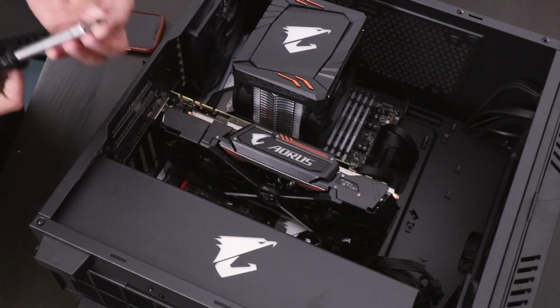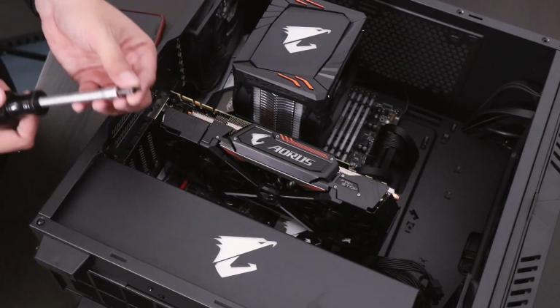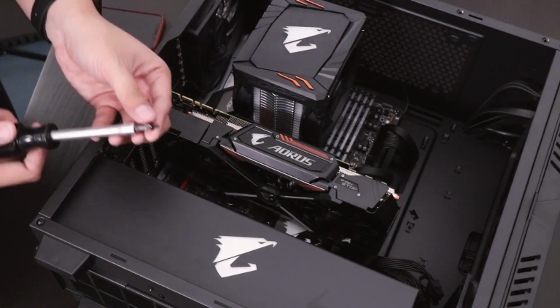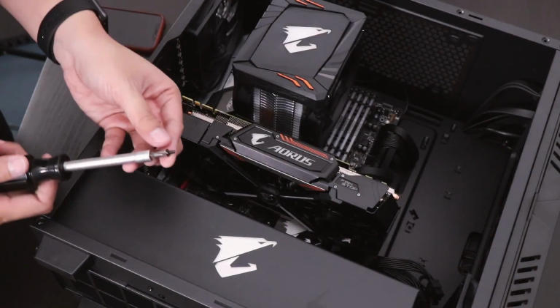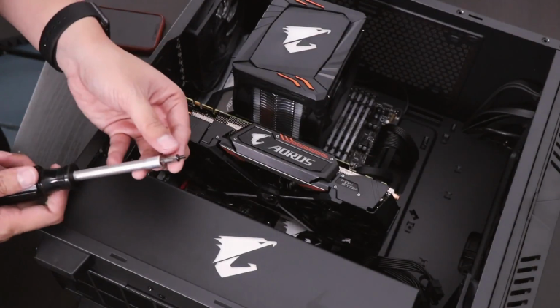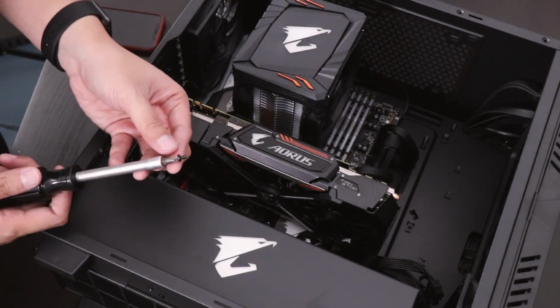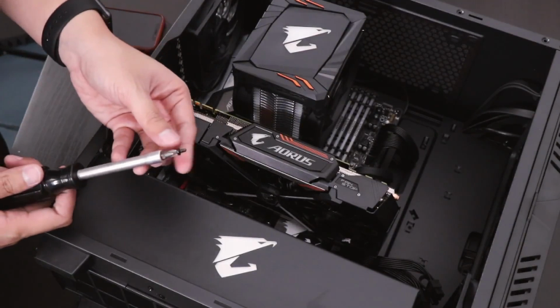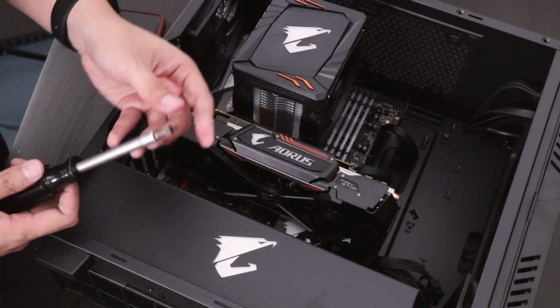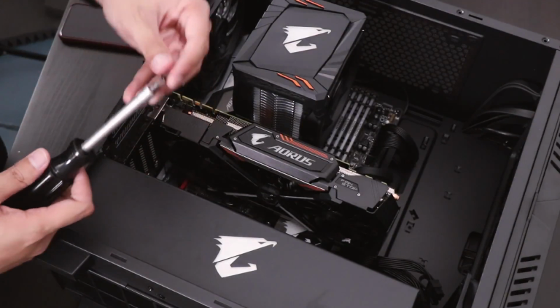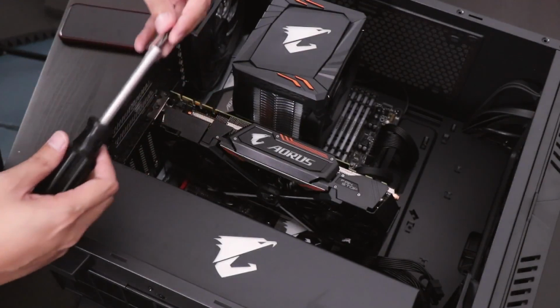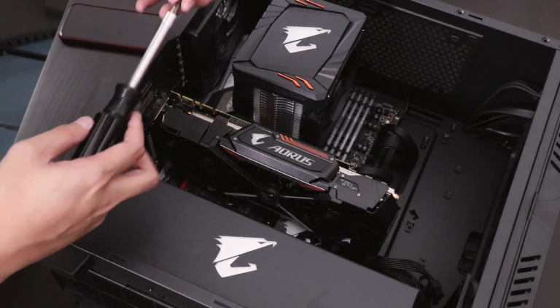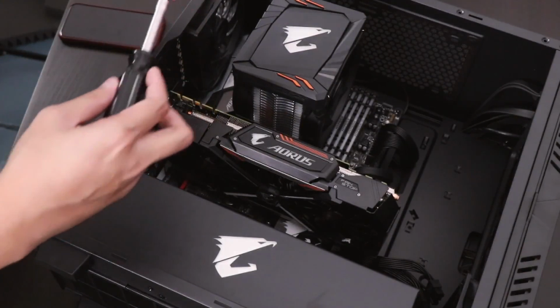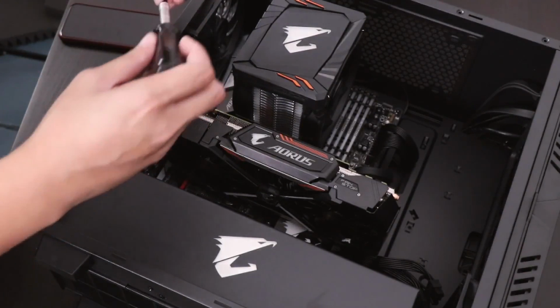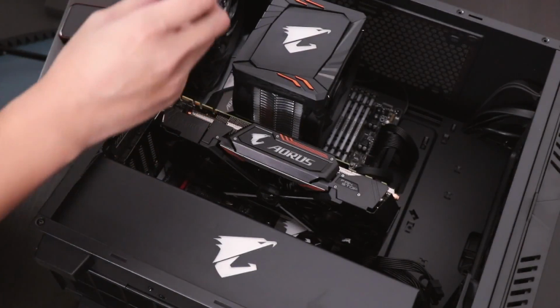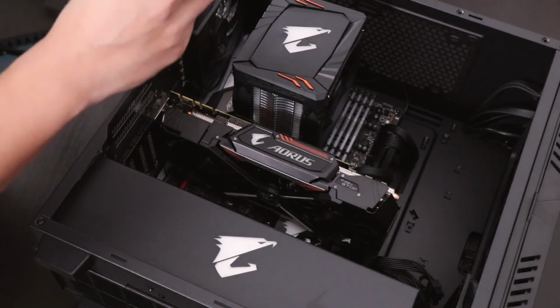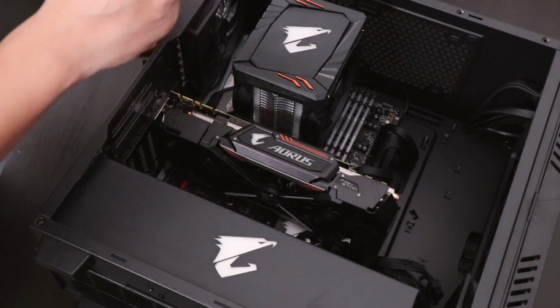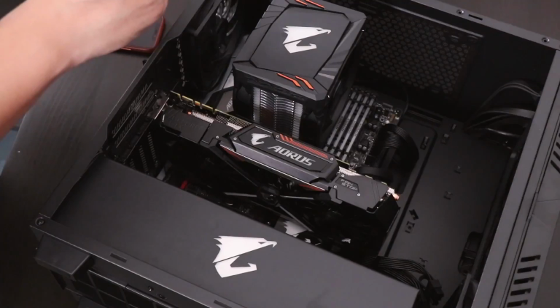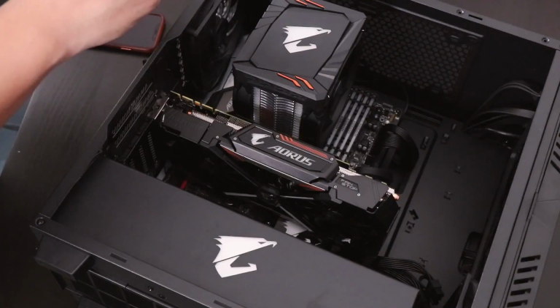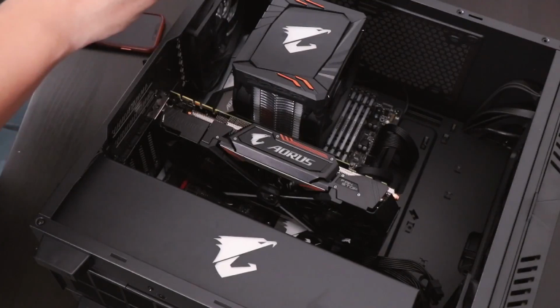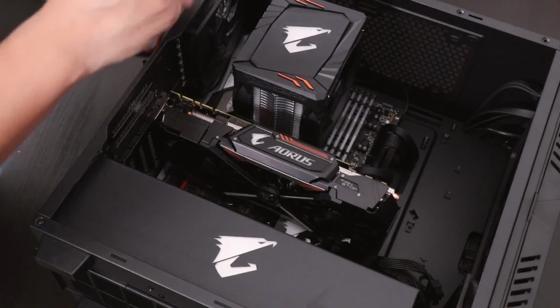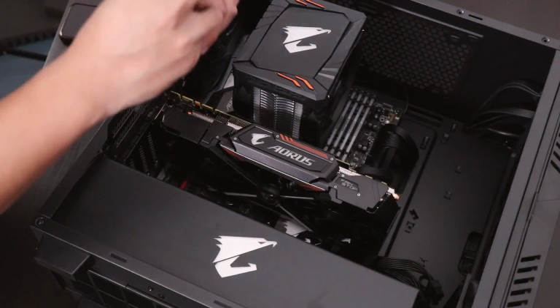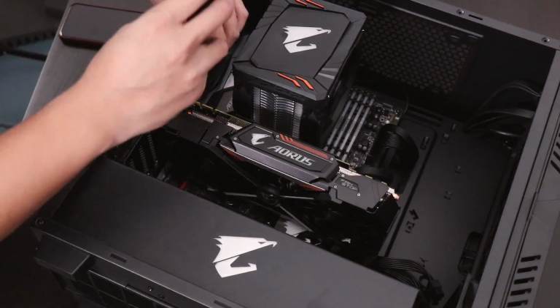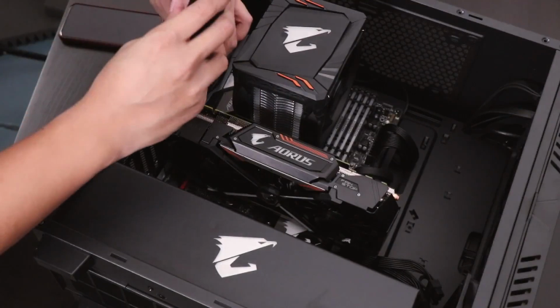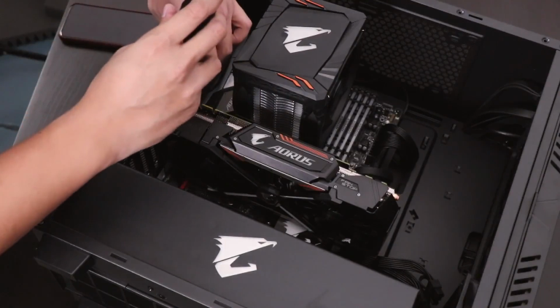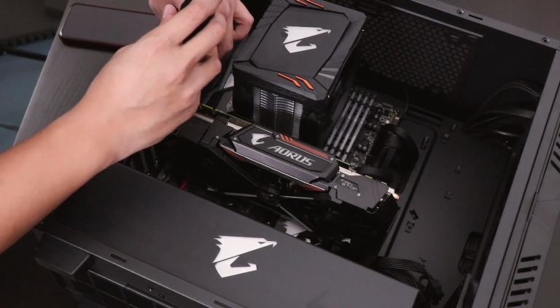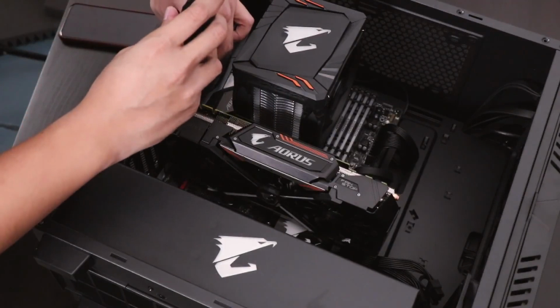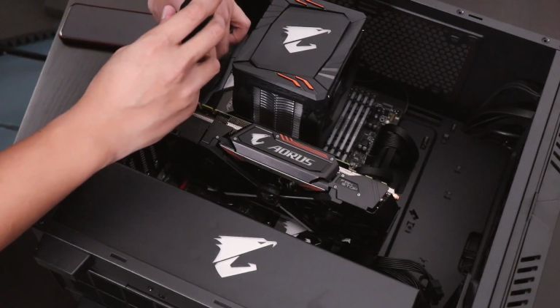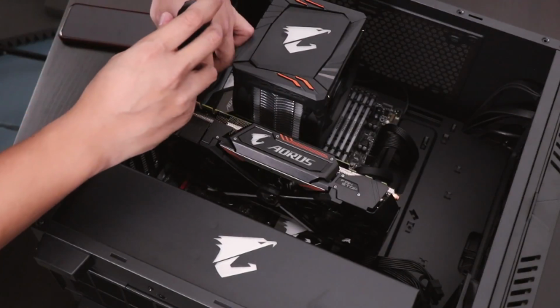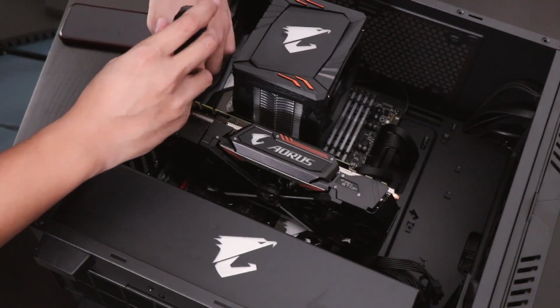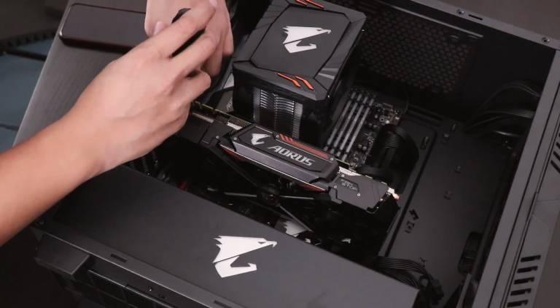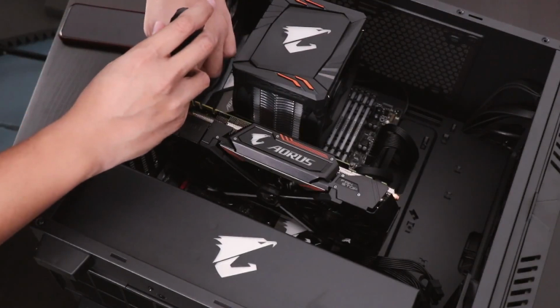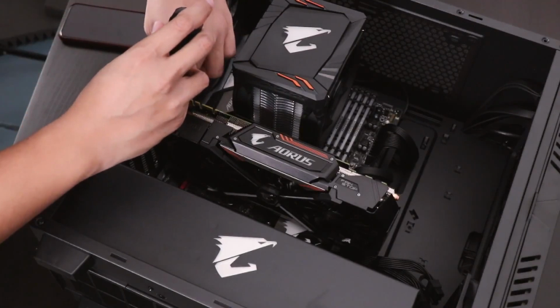Once your card is inserted, you're going to want to secure the card by screwing in the graphics card bracket to the case.